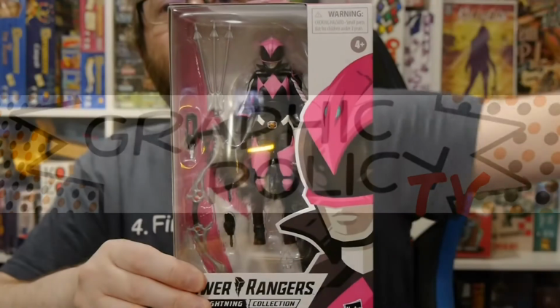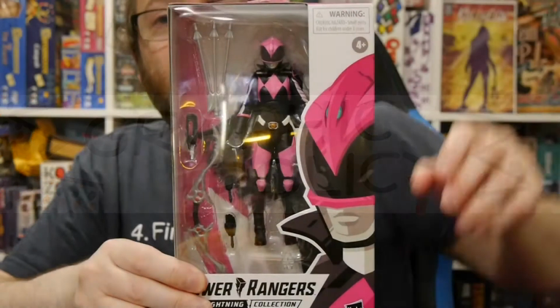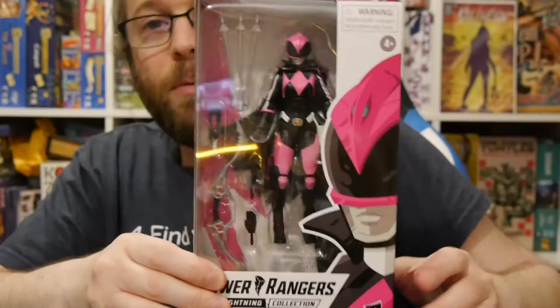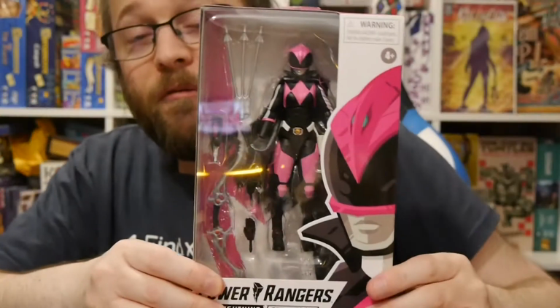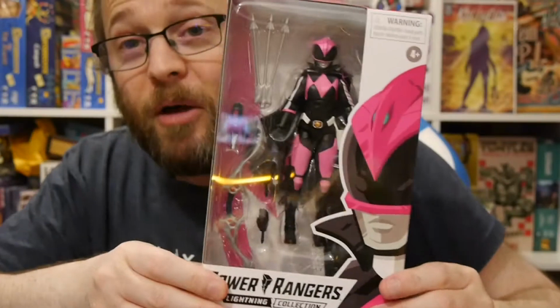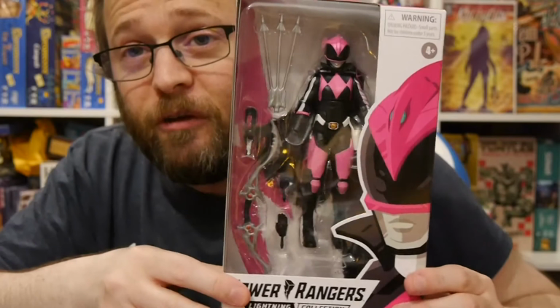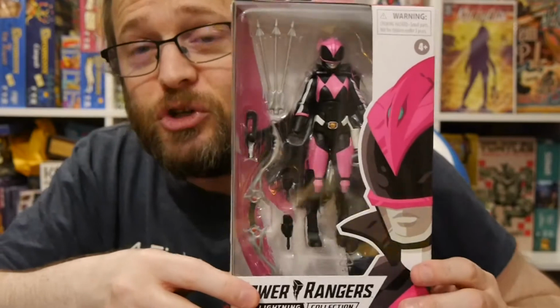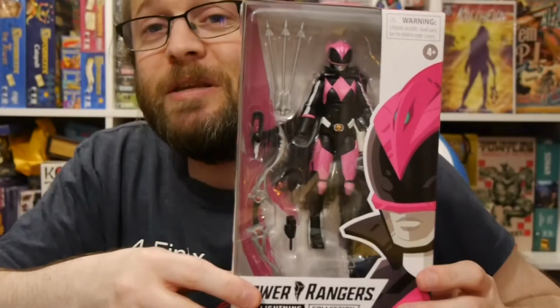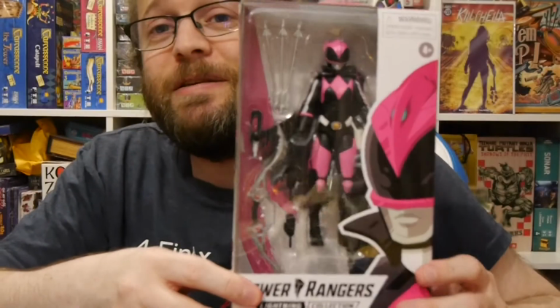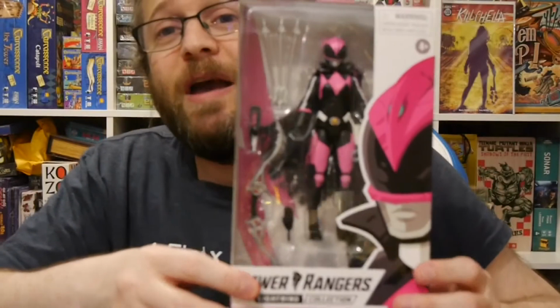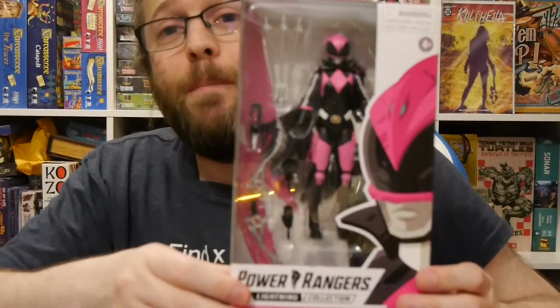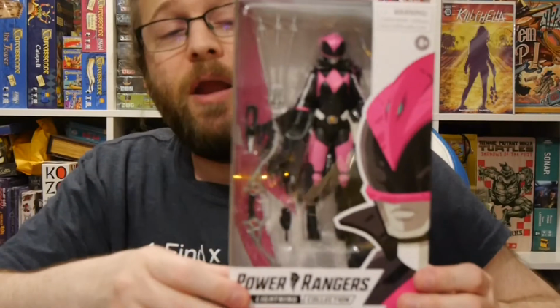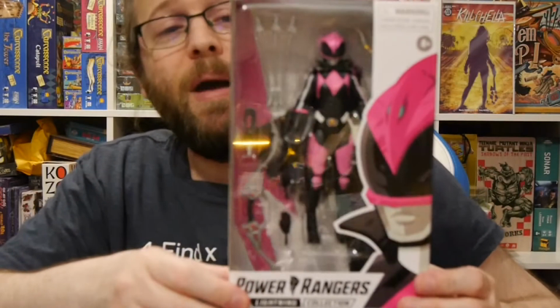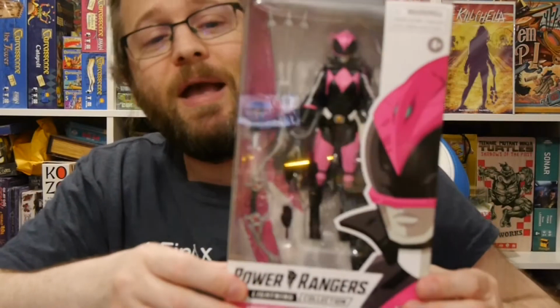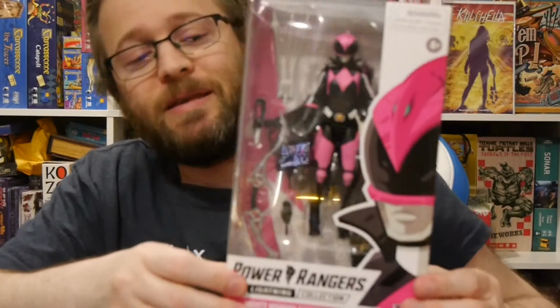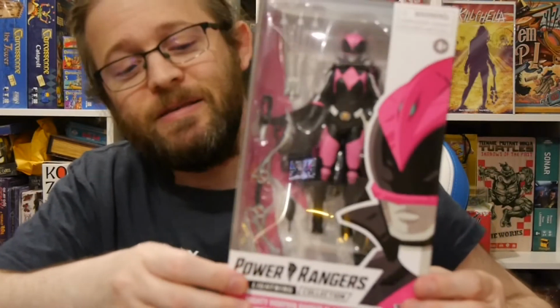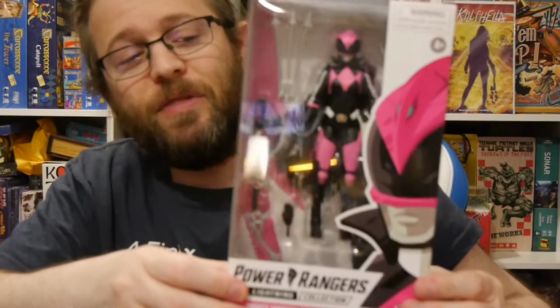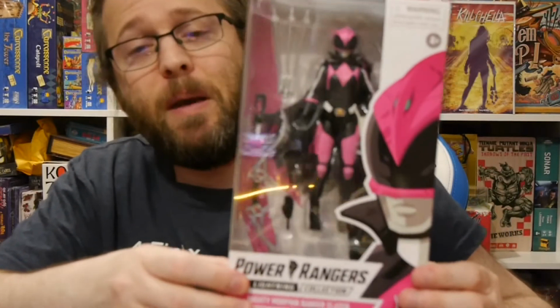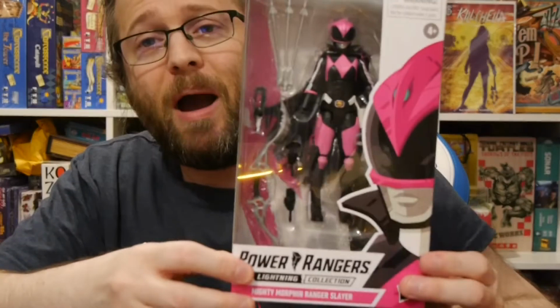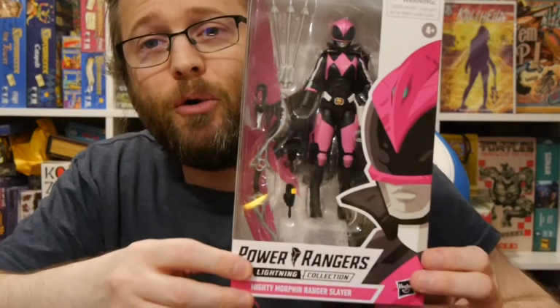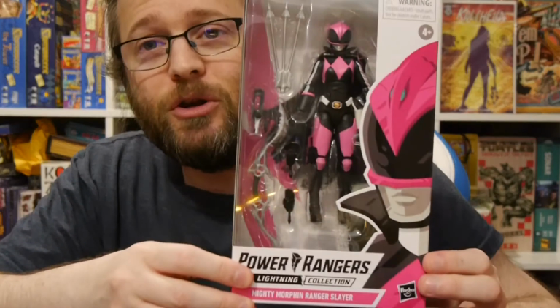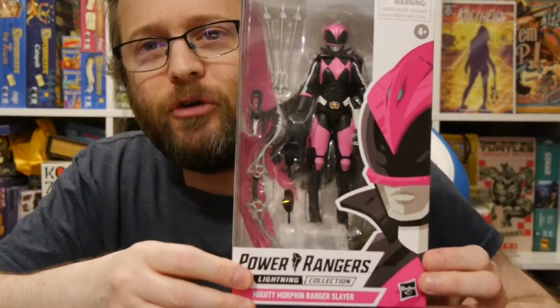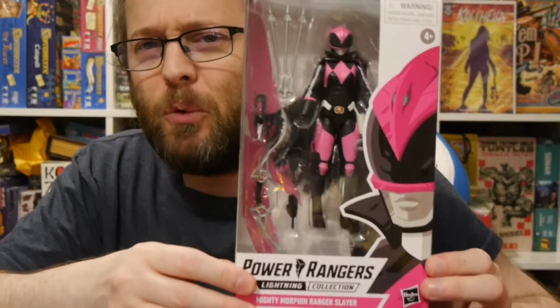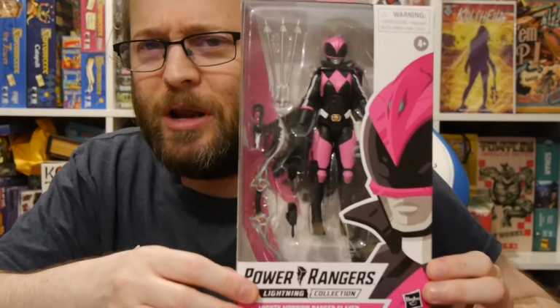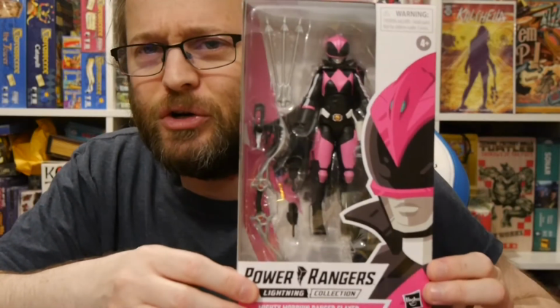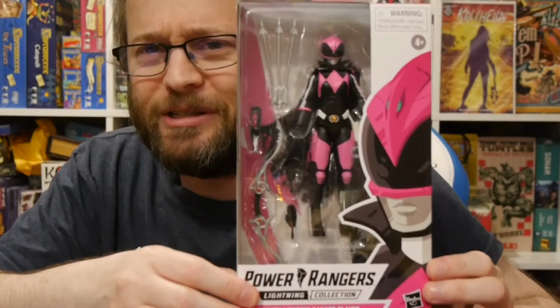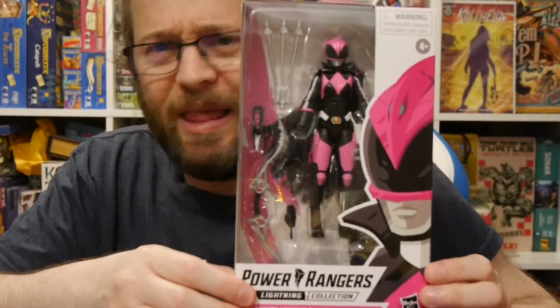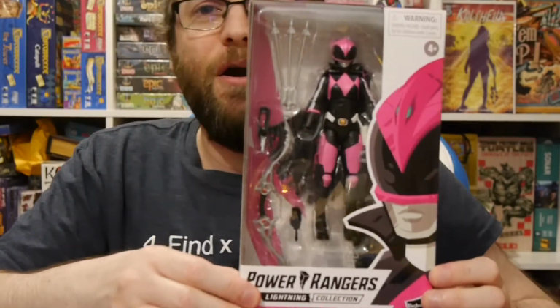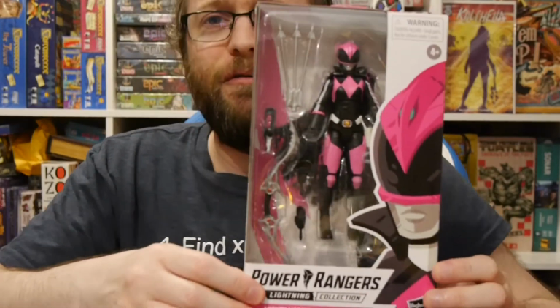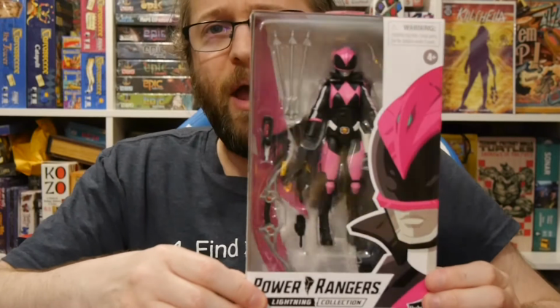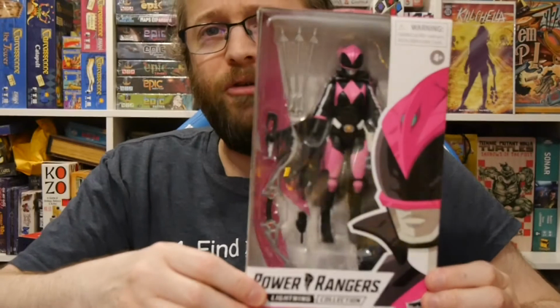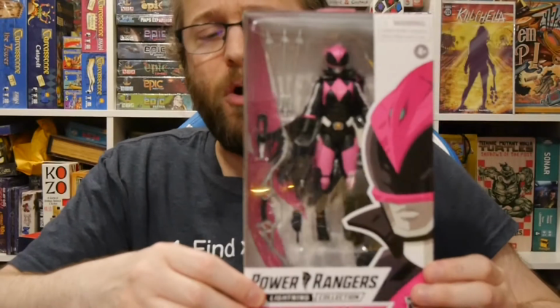Hey, welcome to Graphic Policy Television, GPTV. I'm Brett. In my hands is the Power Rangers Ranger Slayer from Hasbro.